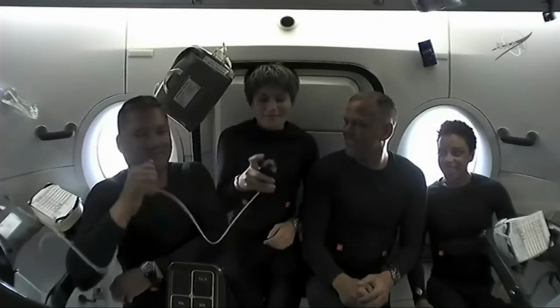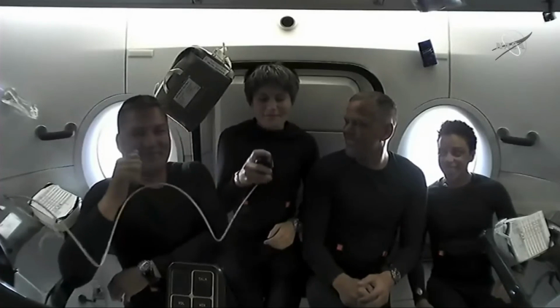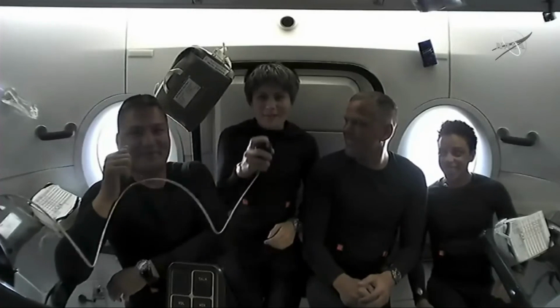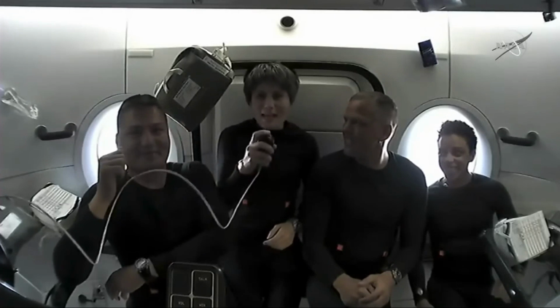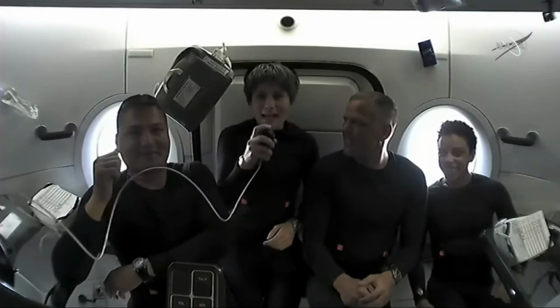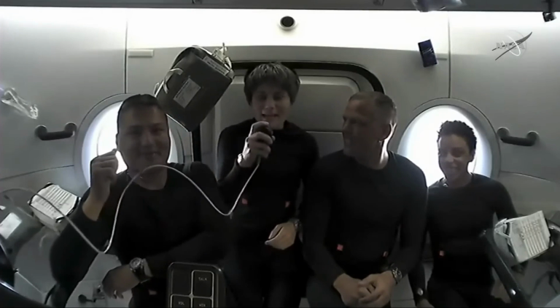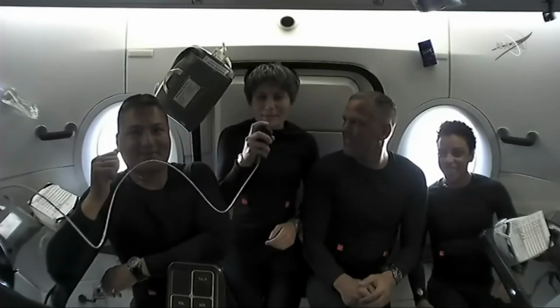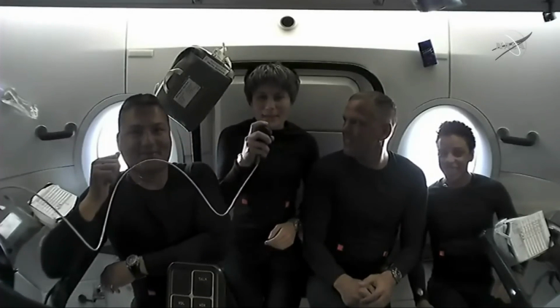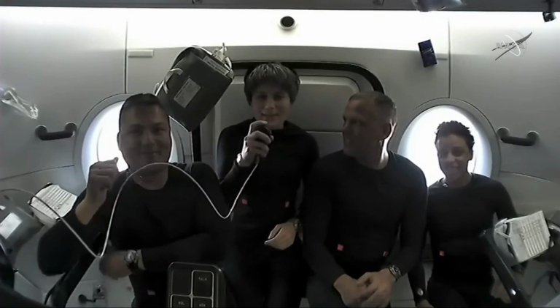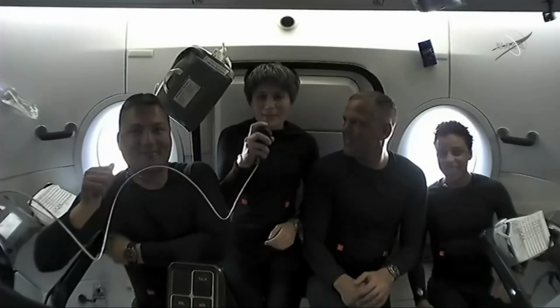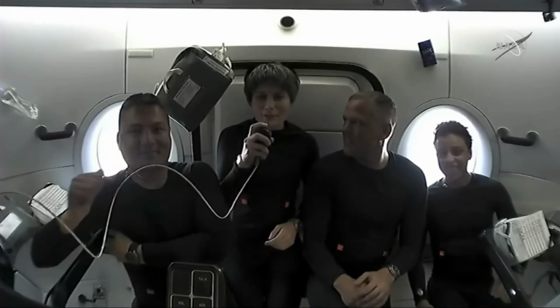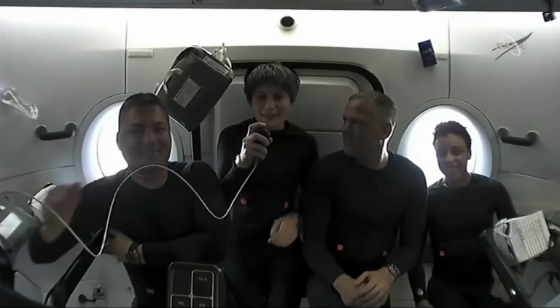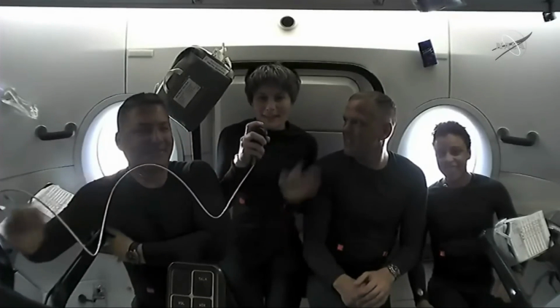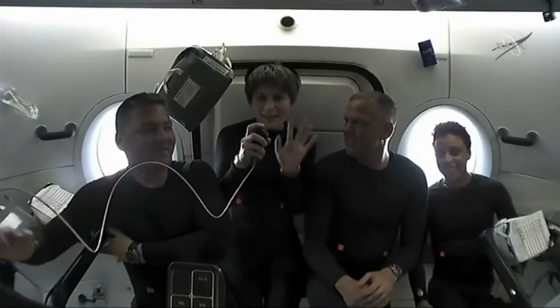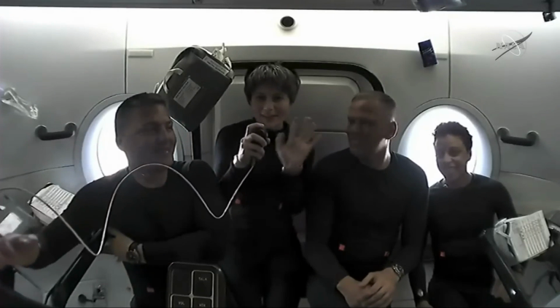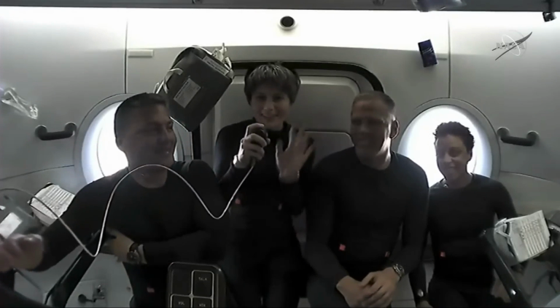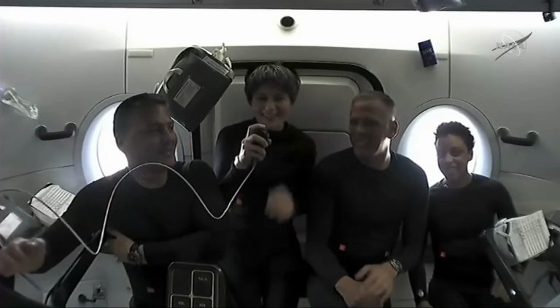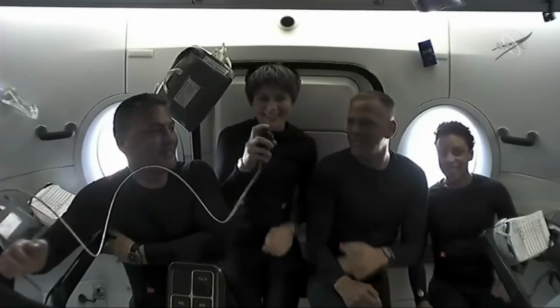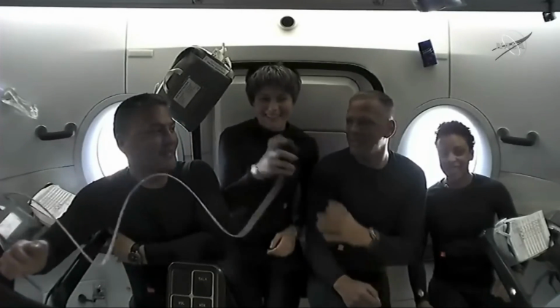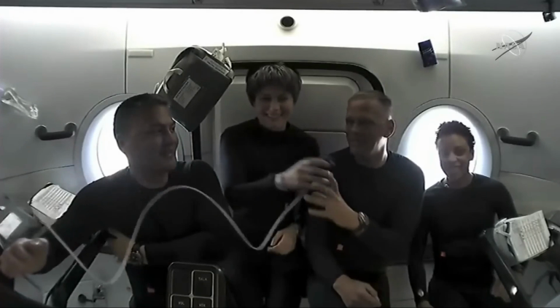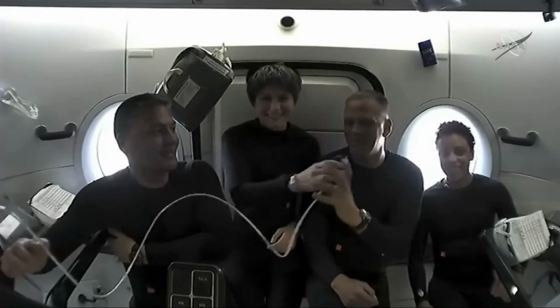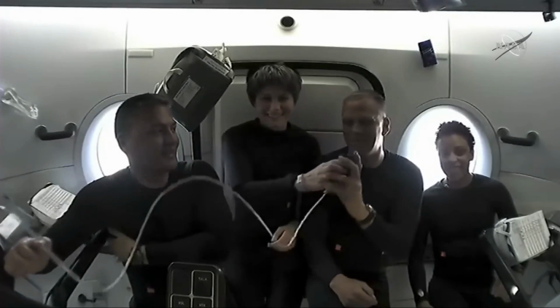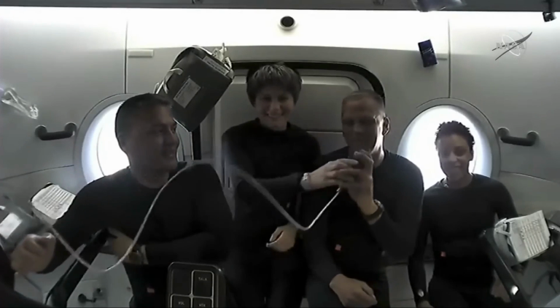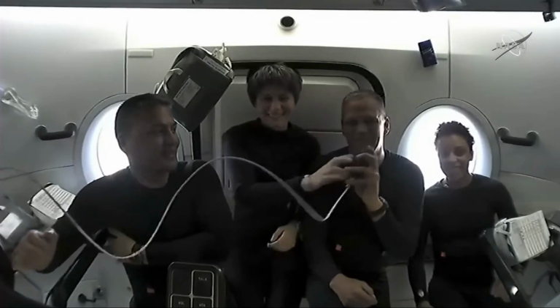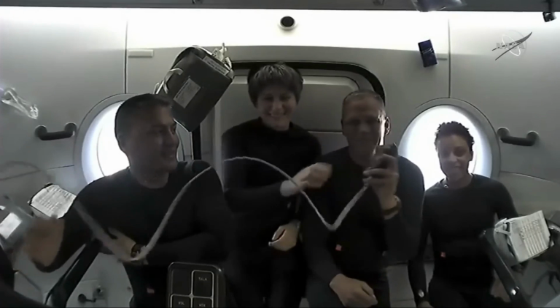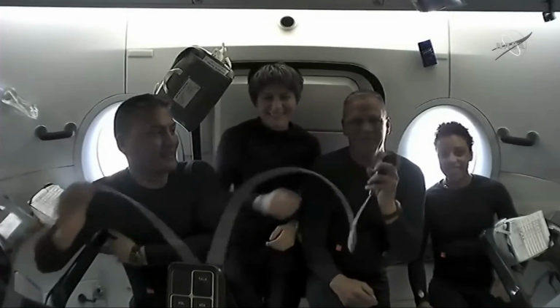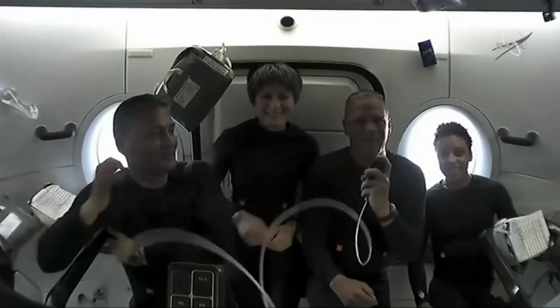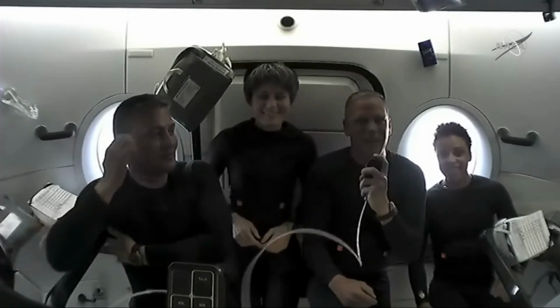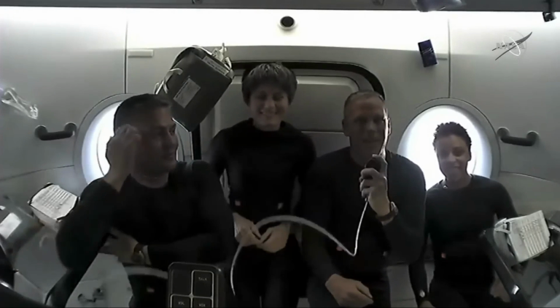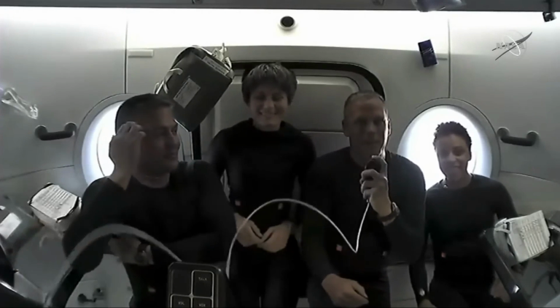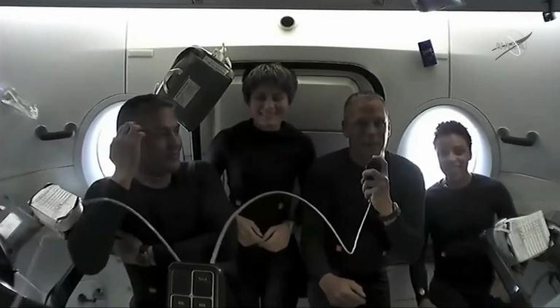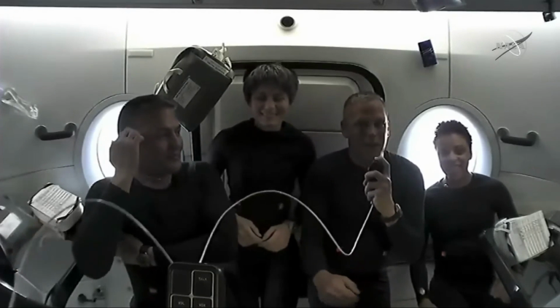Hi, I'm Samantha Cristoforetti. Hi, I'm Bob Hines. How's it going?